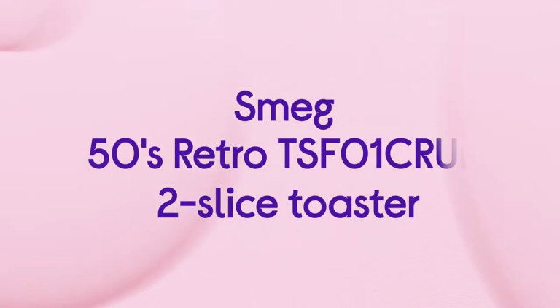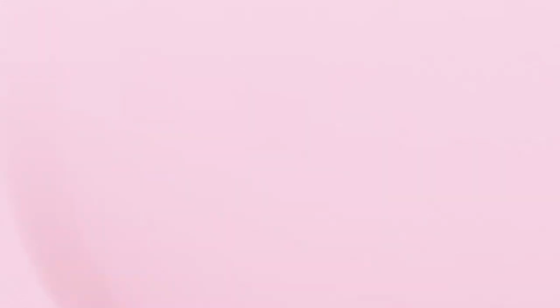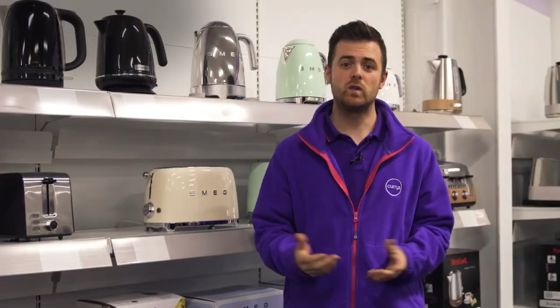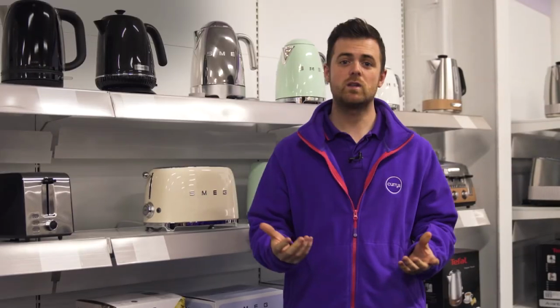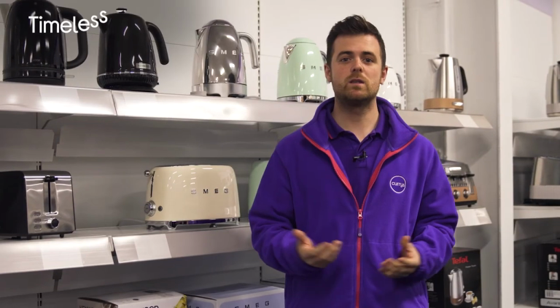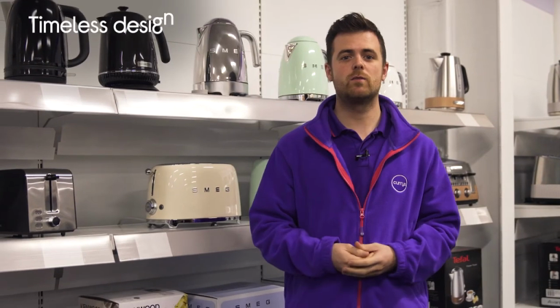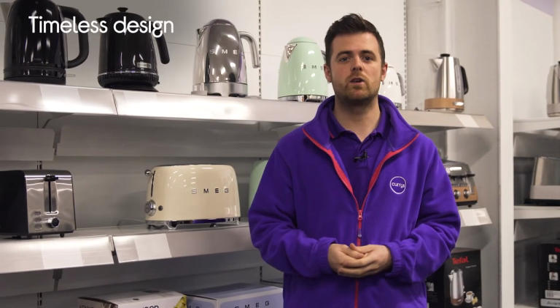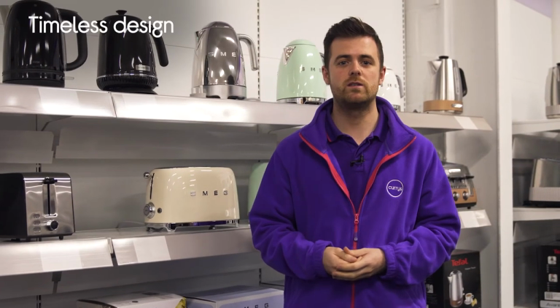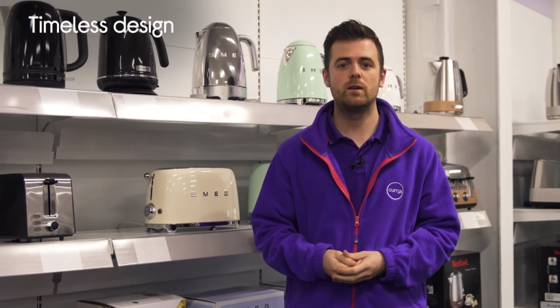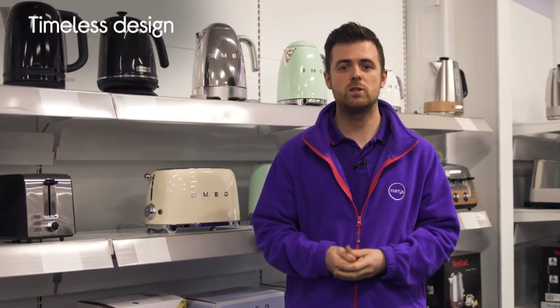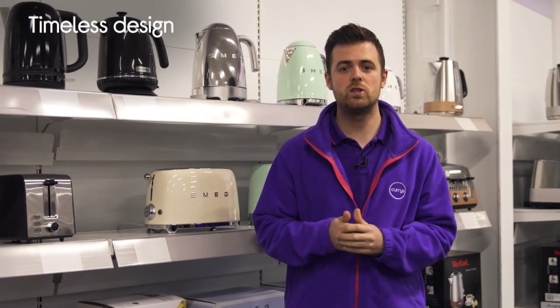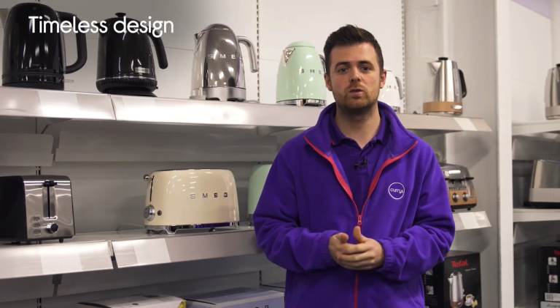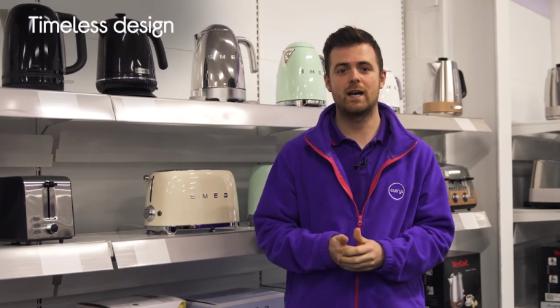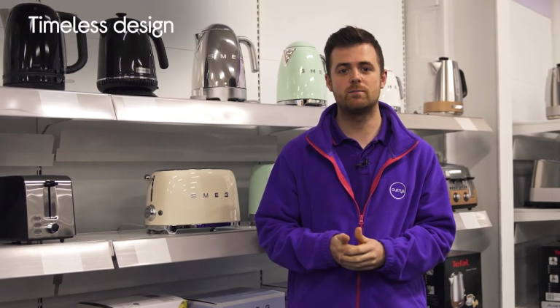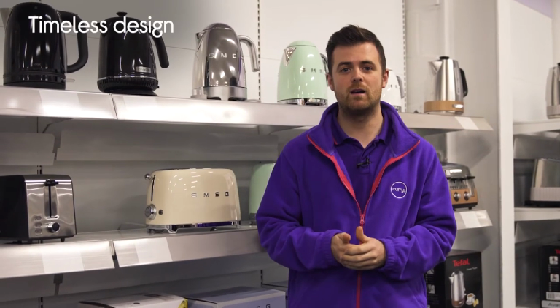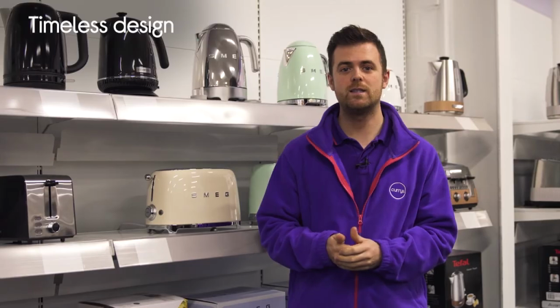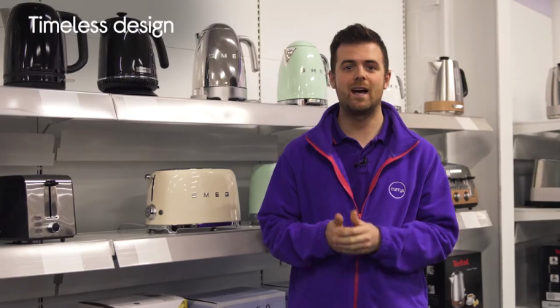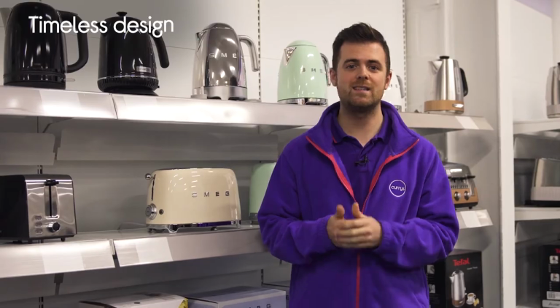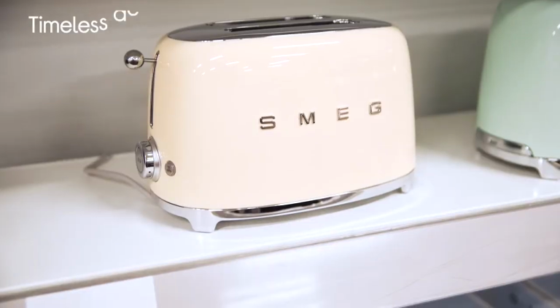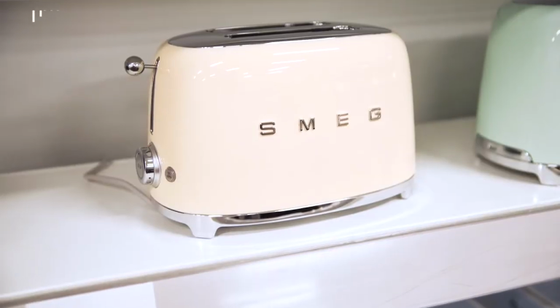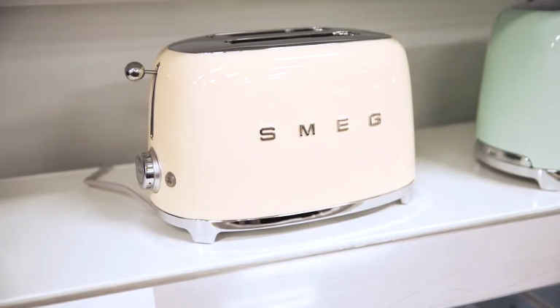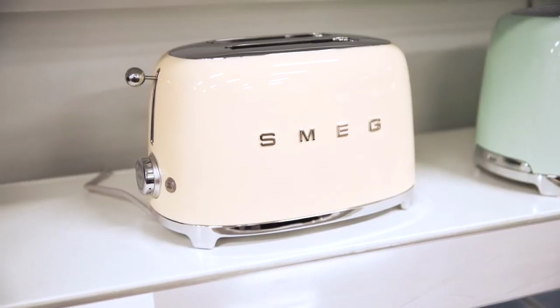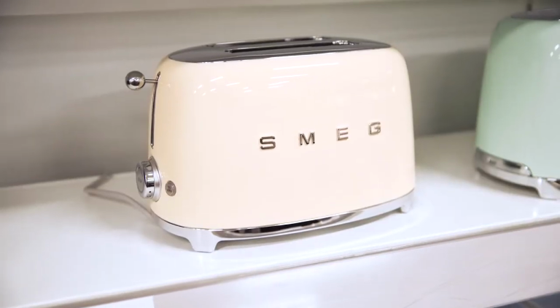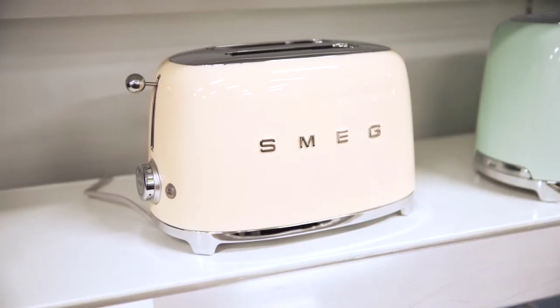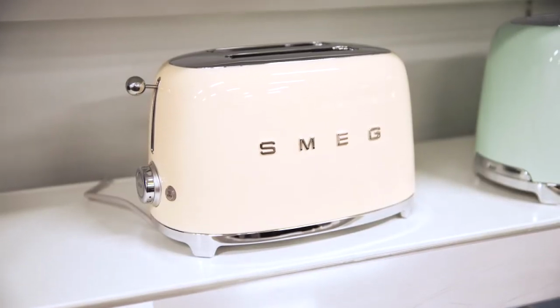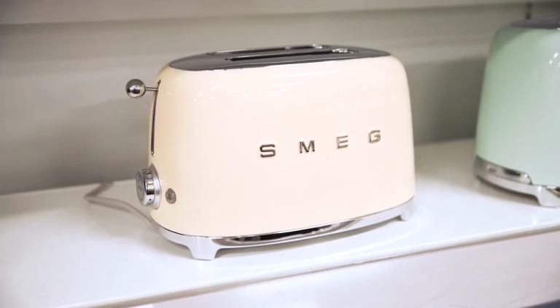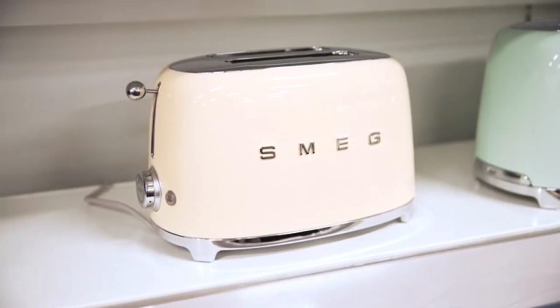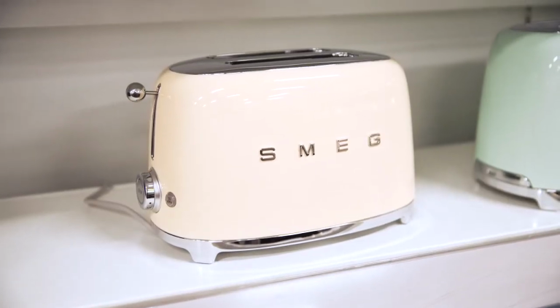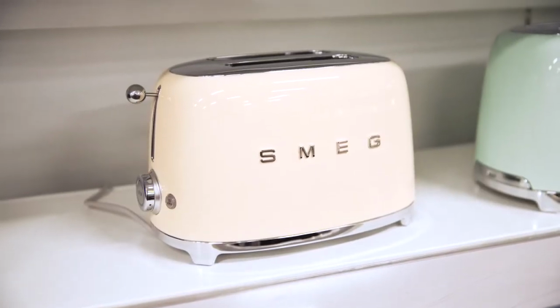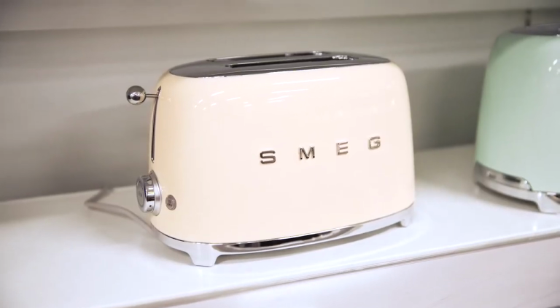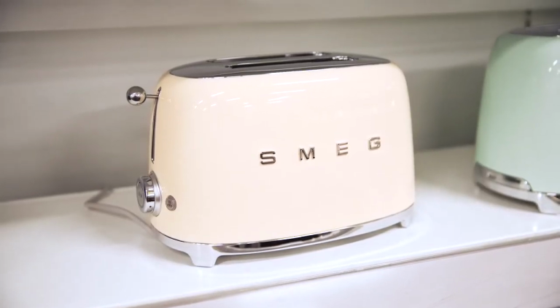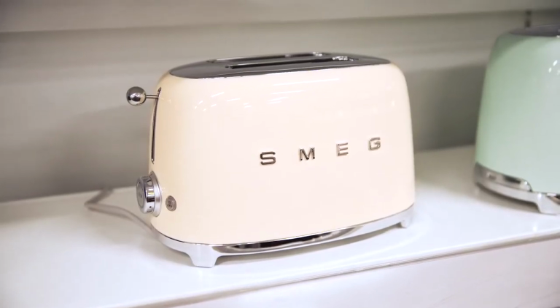It's got this timeless and retro design which is sure to catch many eyes, and it doesn't look out of place in your kitchen no matter what the aesthetic is.